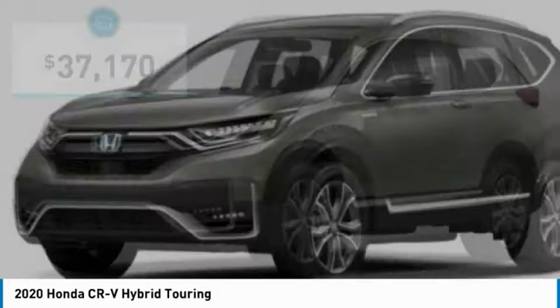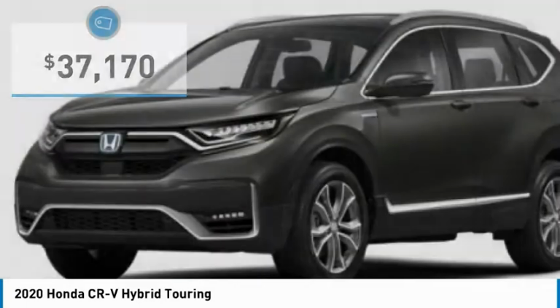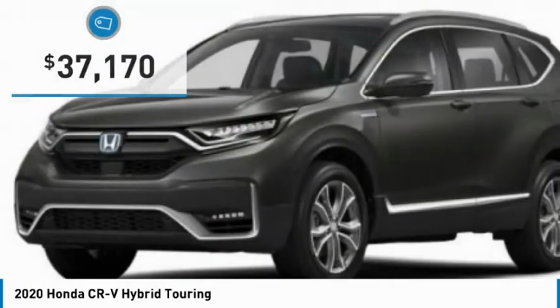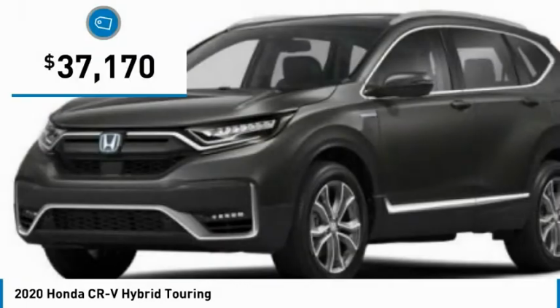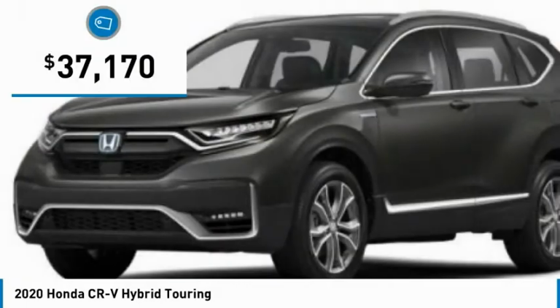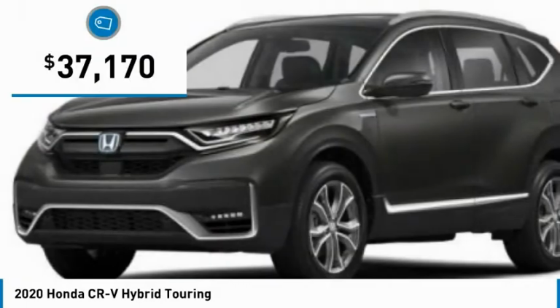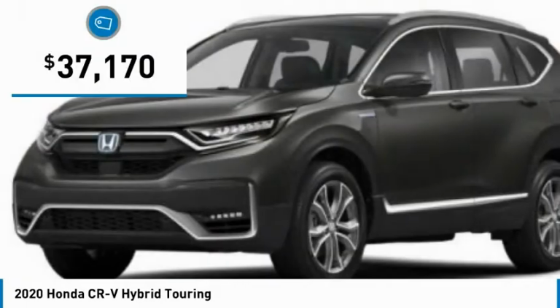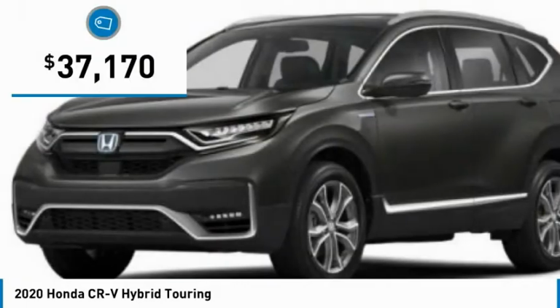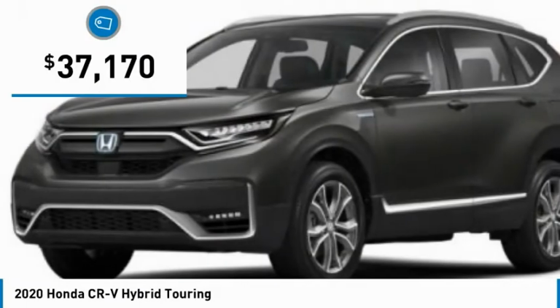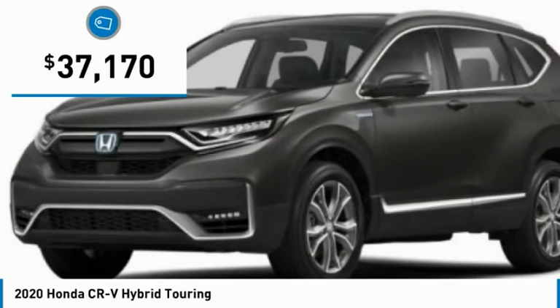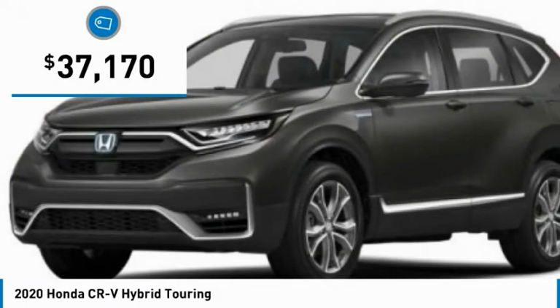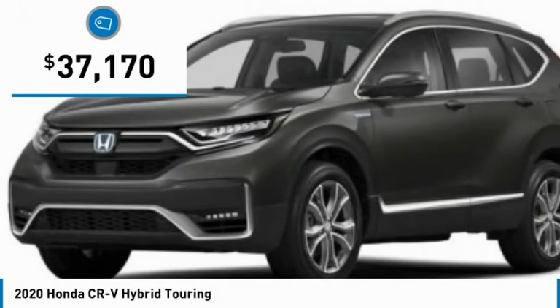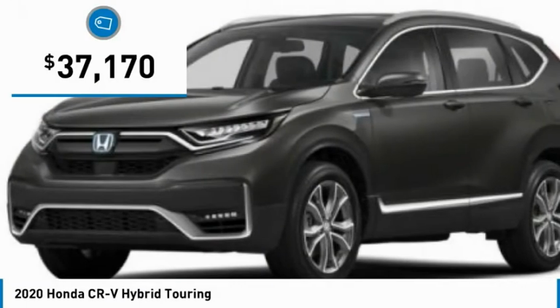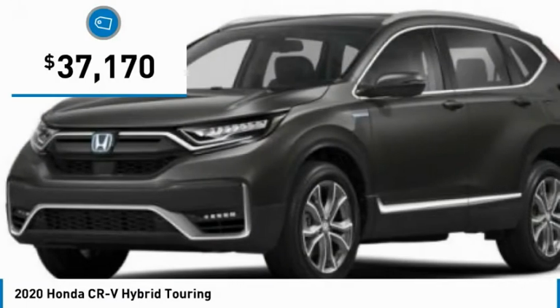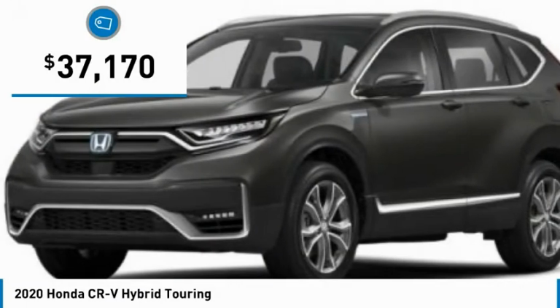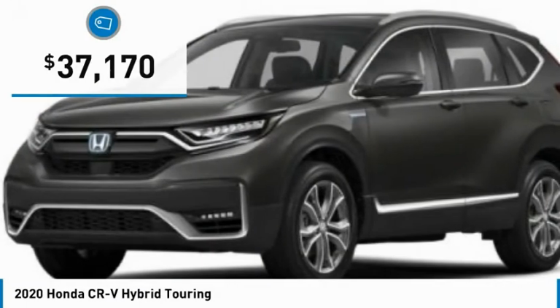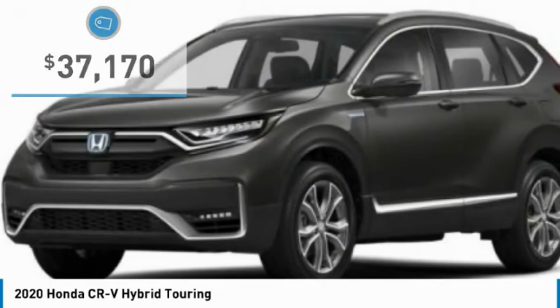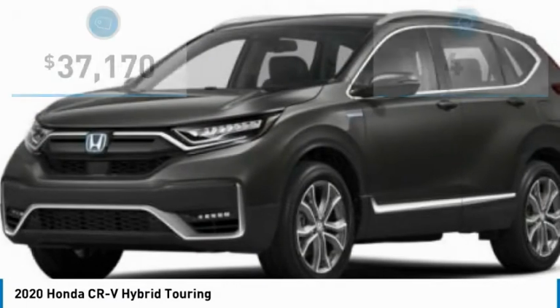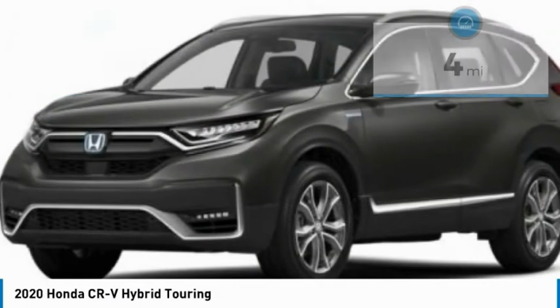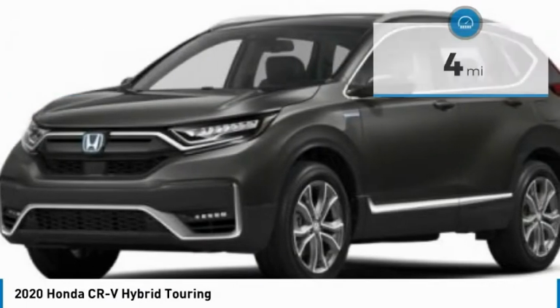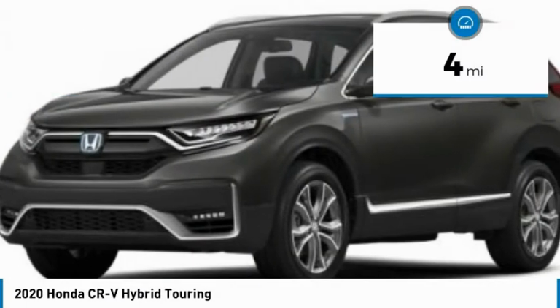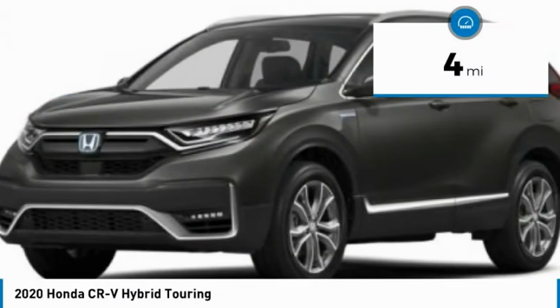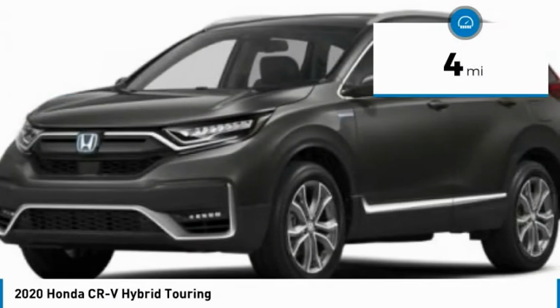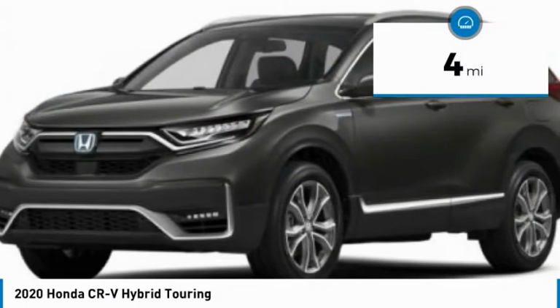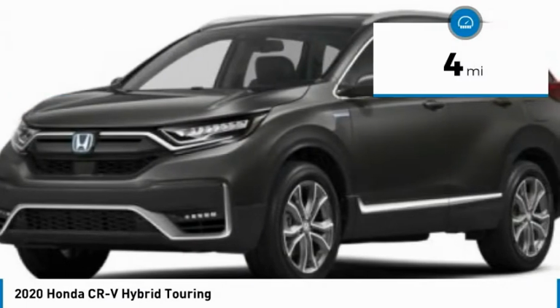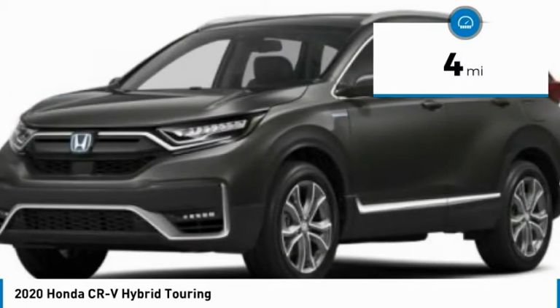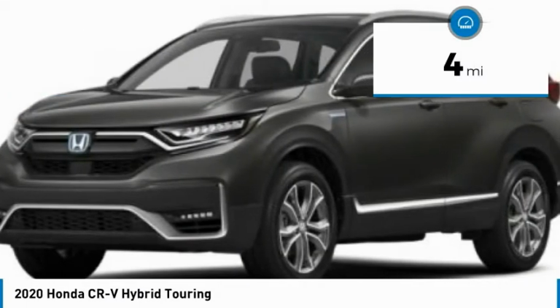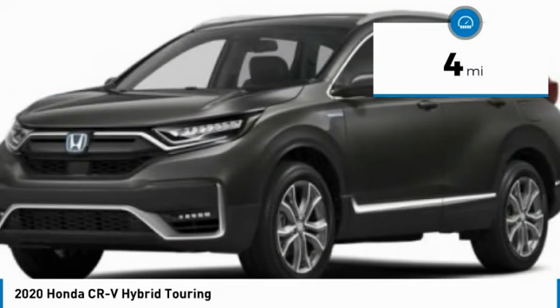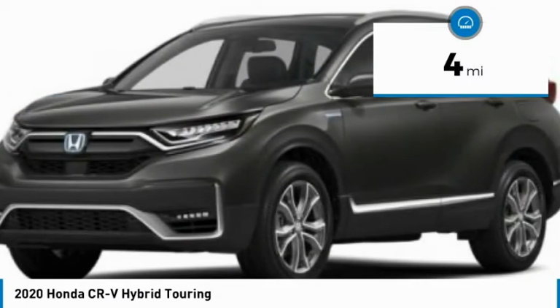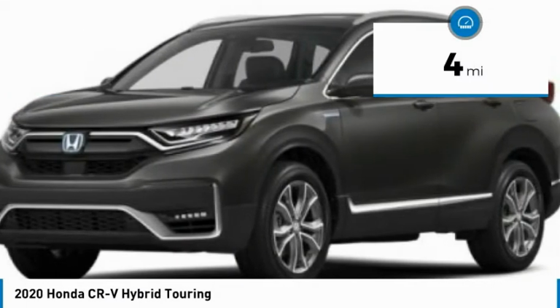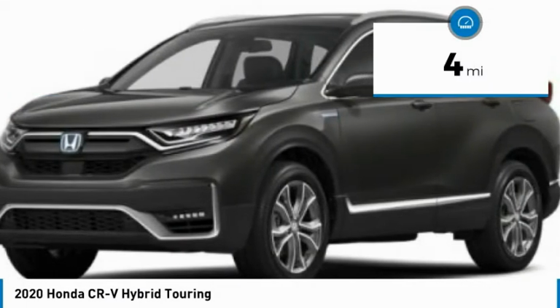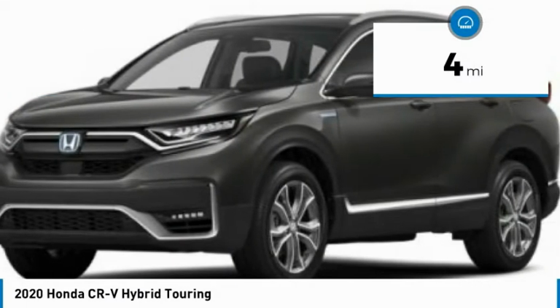This vehicle is priced below $40,000 and has less than 100 miles.